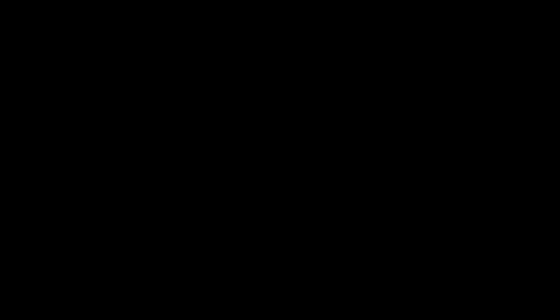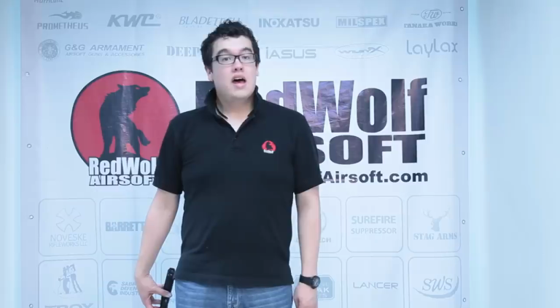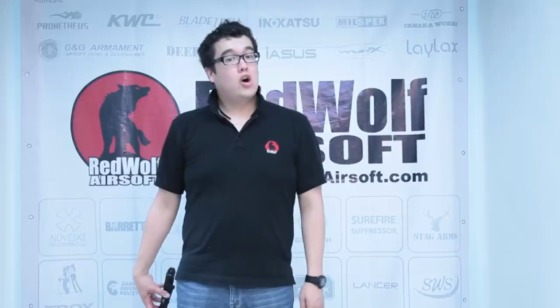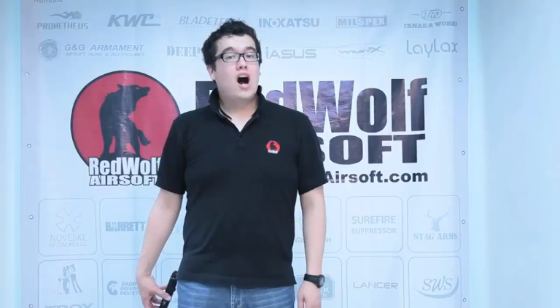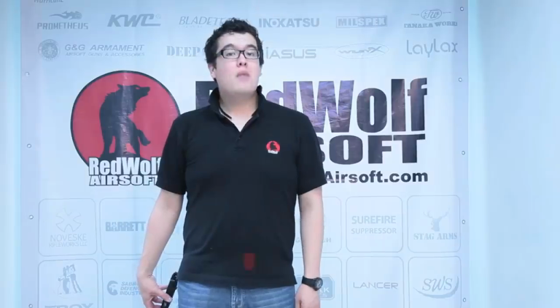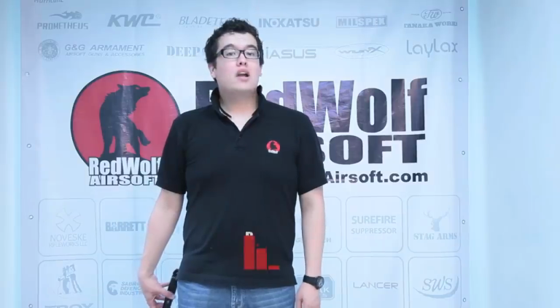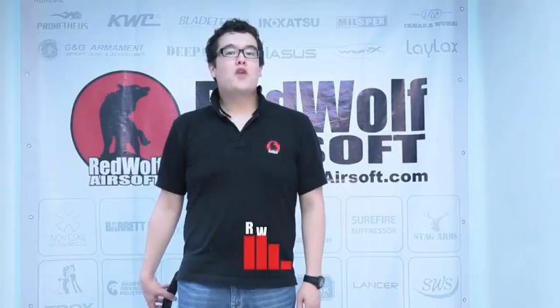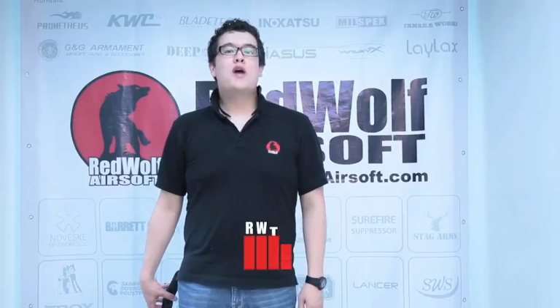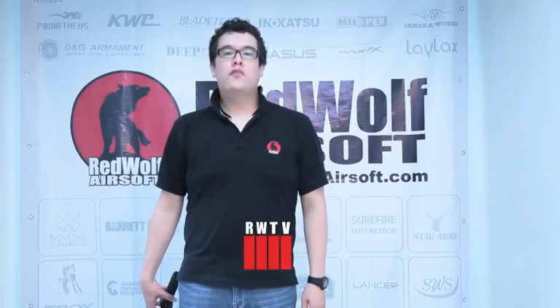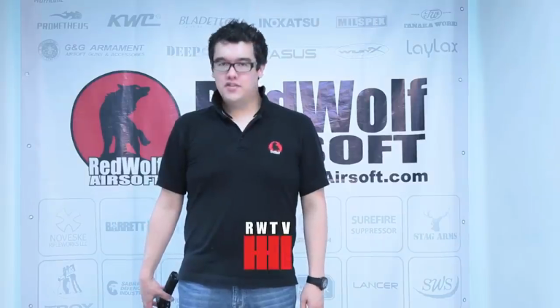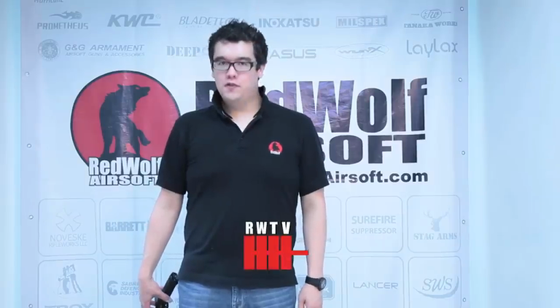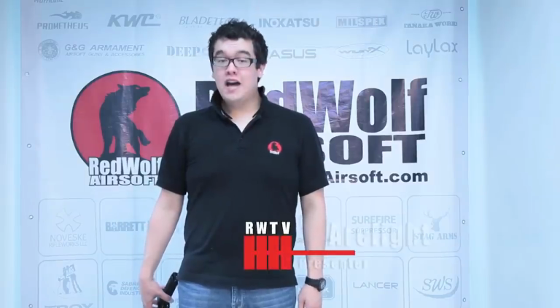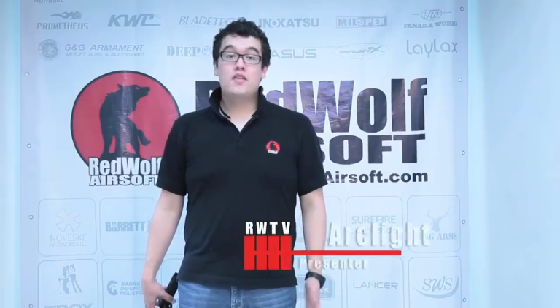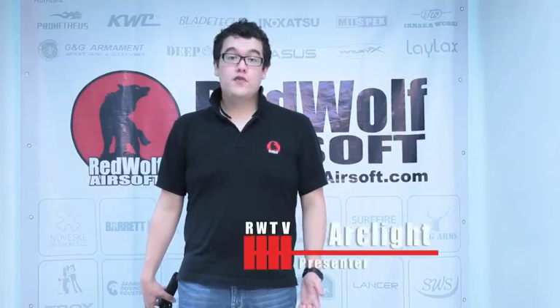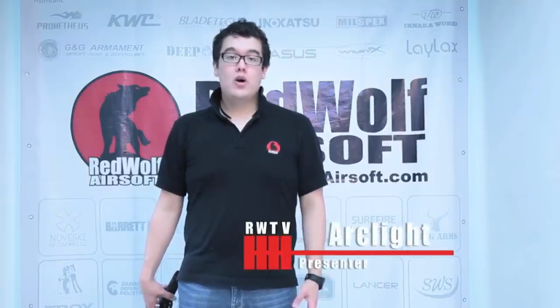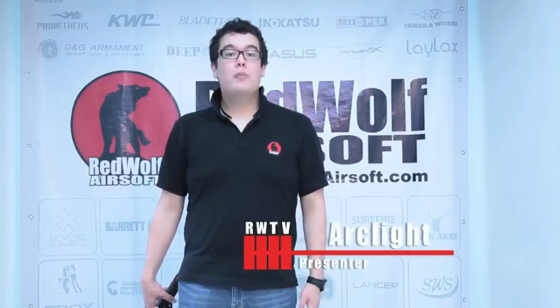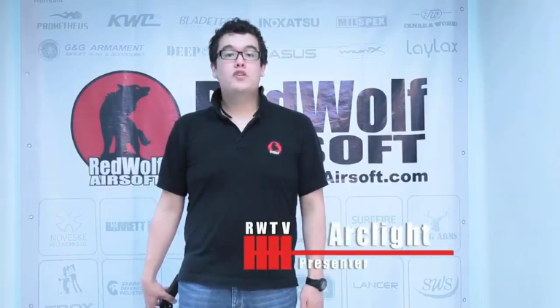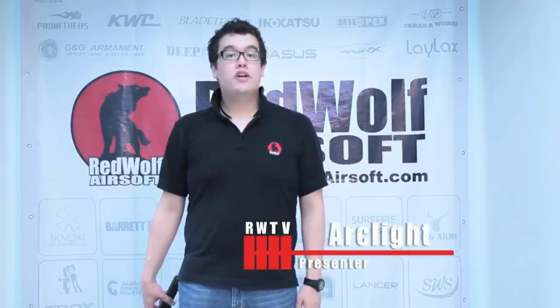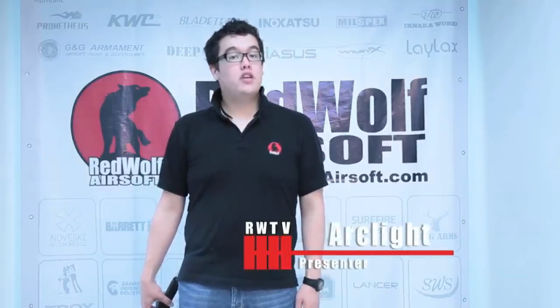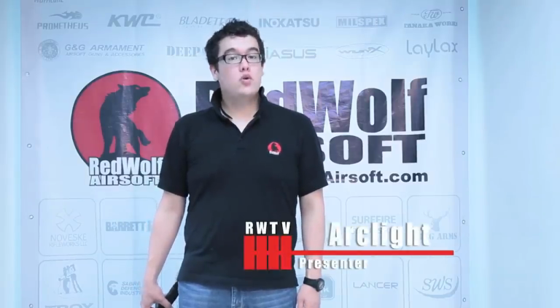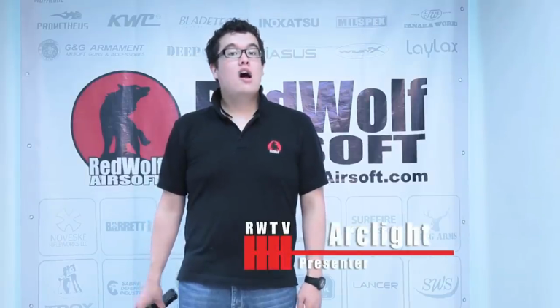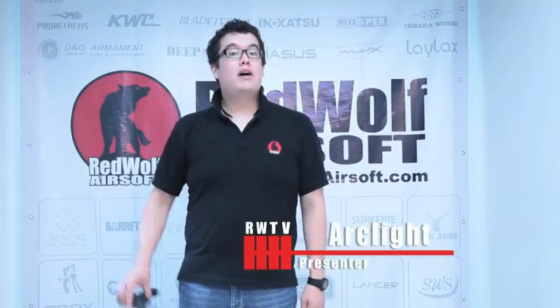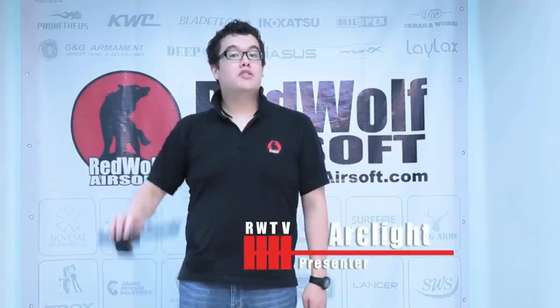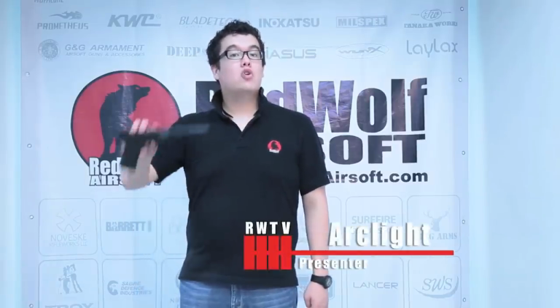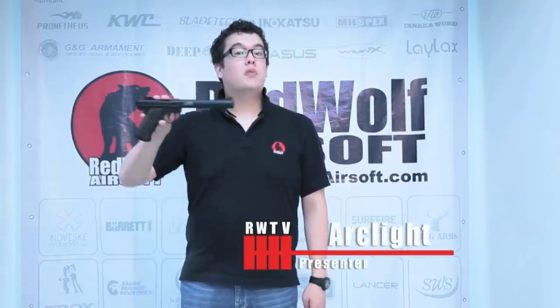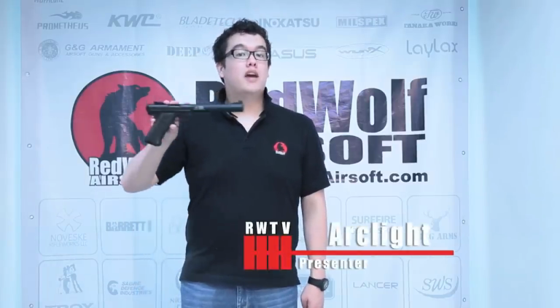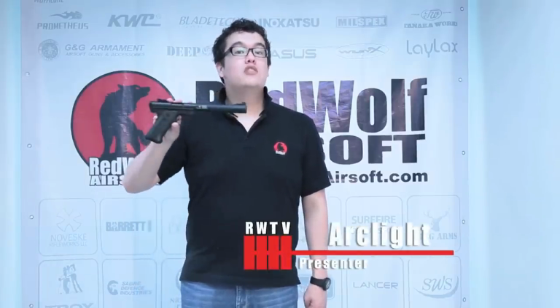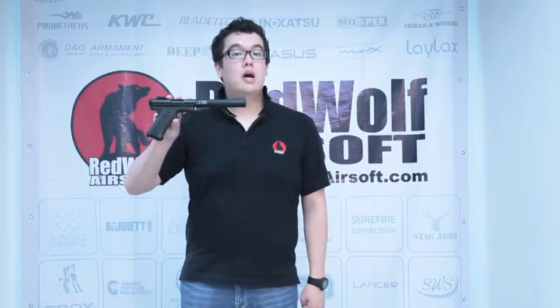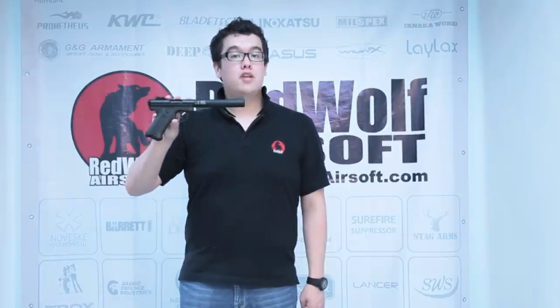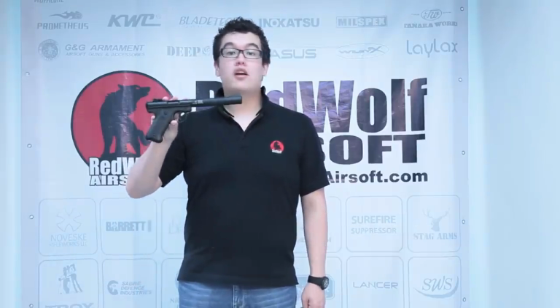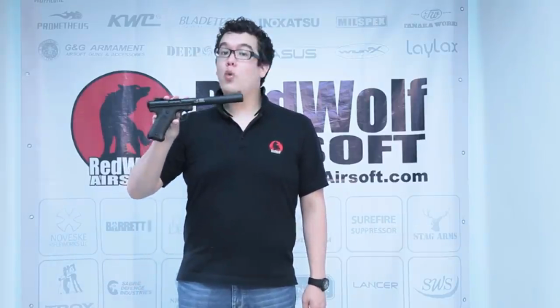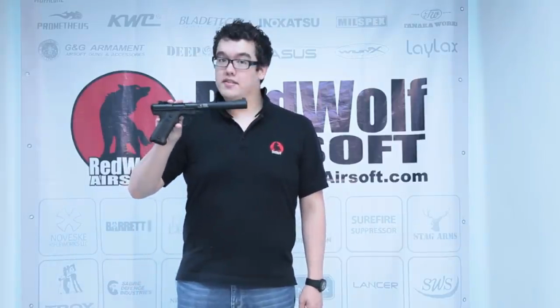Hello, I'm Arclay of RedWolf Airsoft, and in this video I'll be talking to you about the Socom Gear Gemtech Oasis.